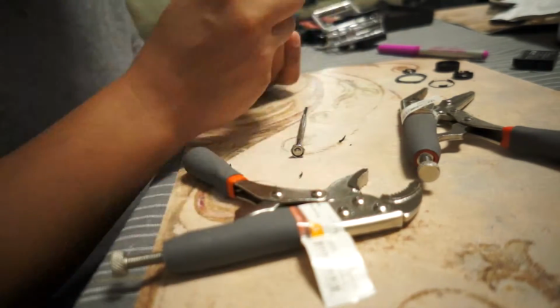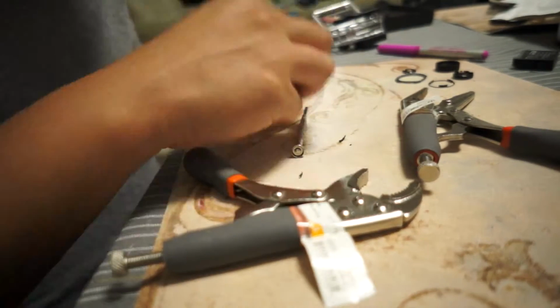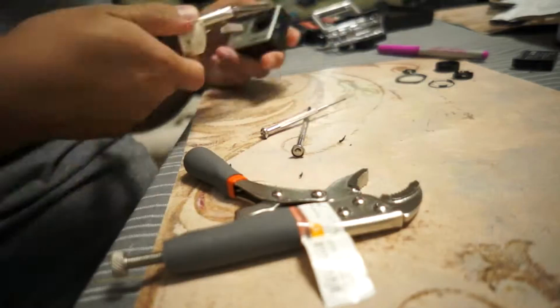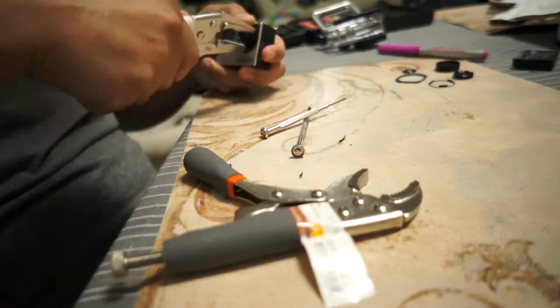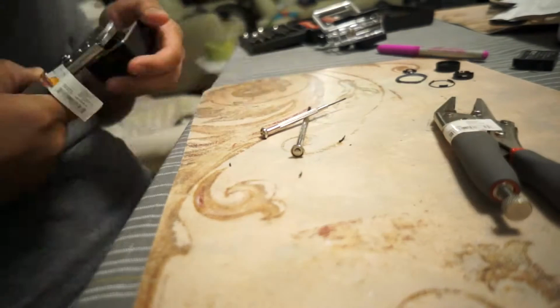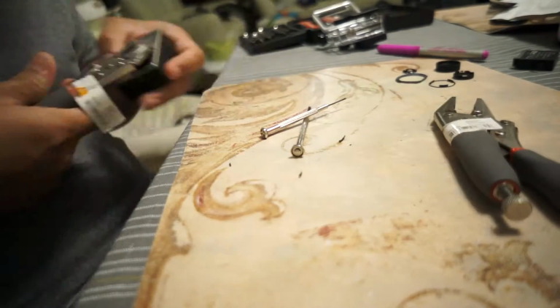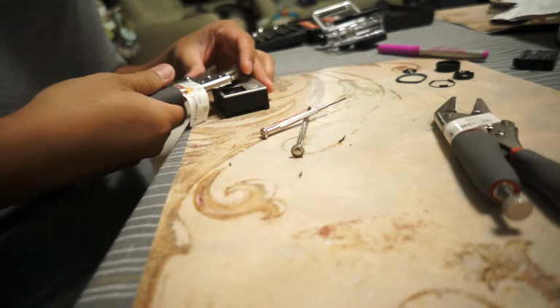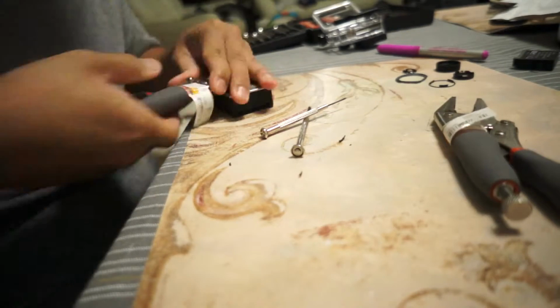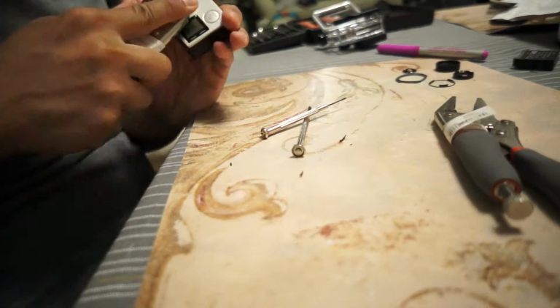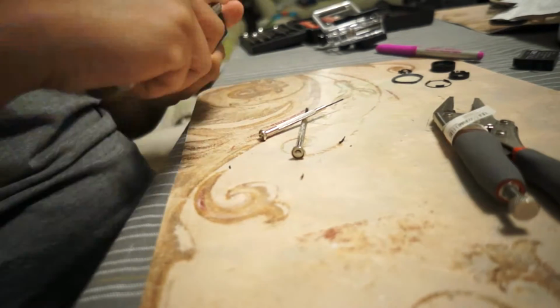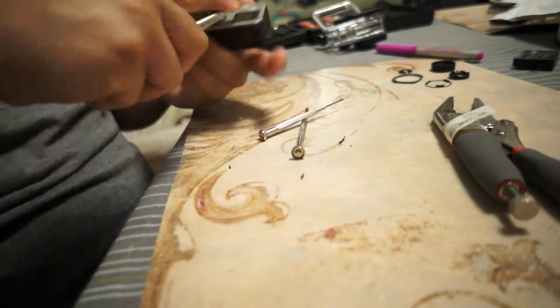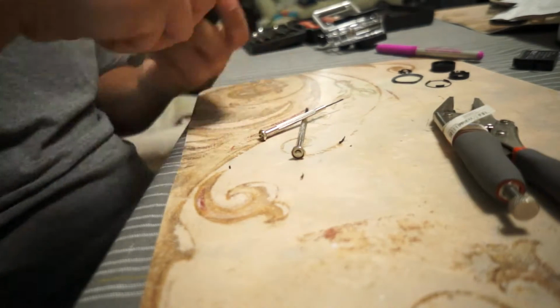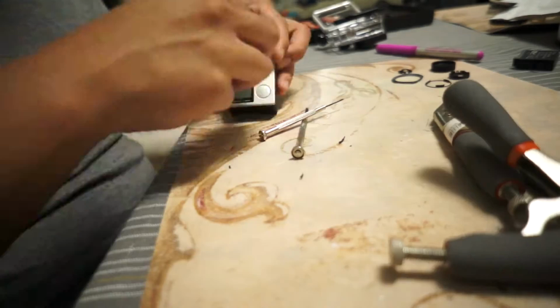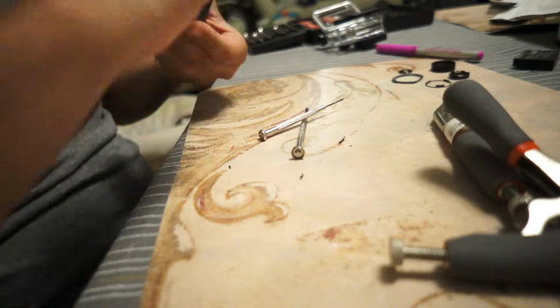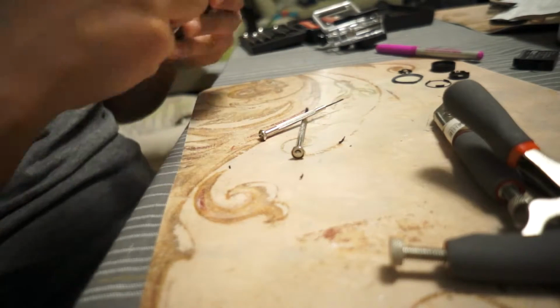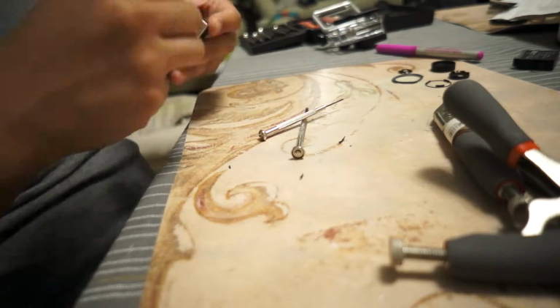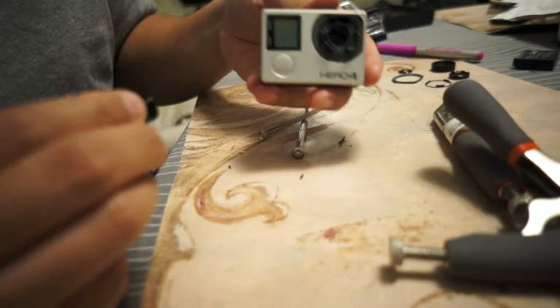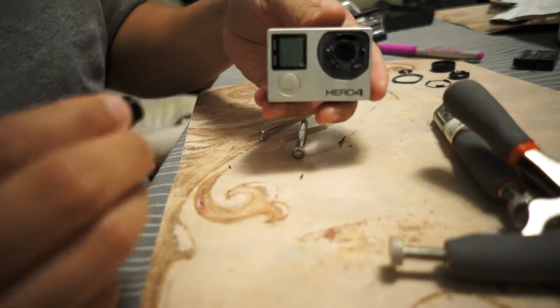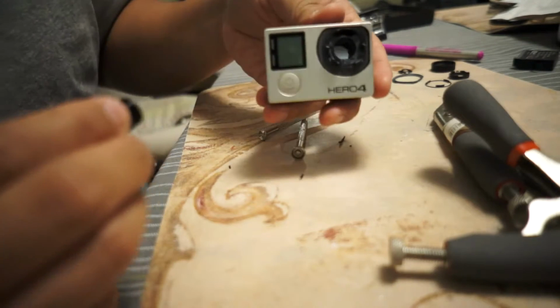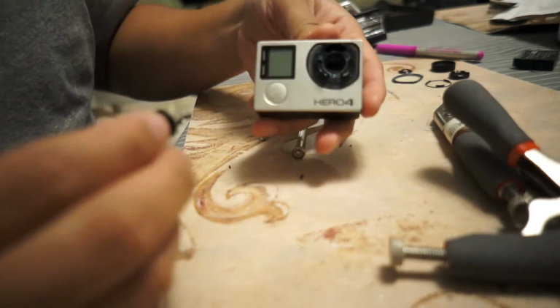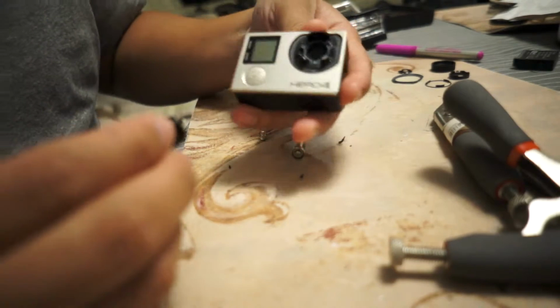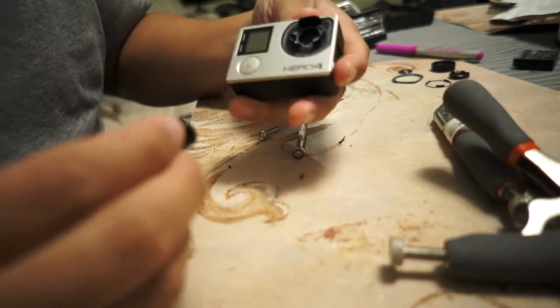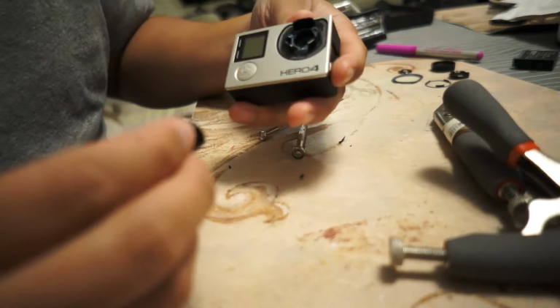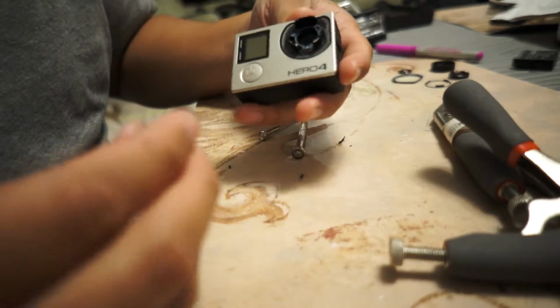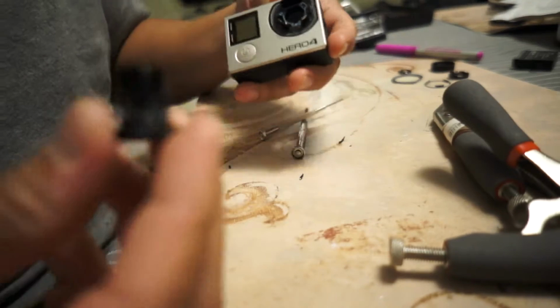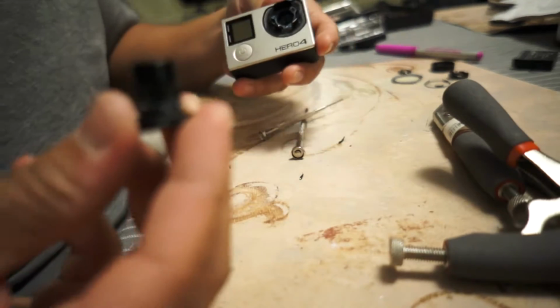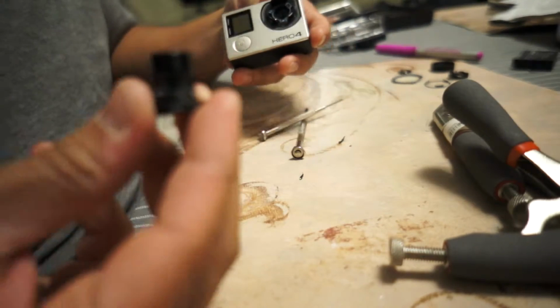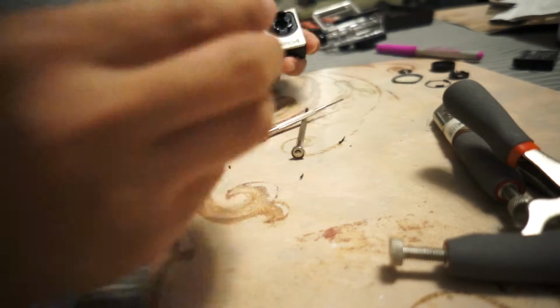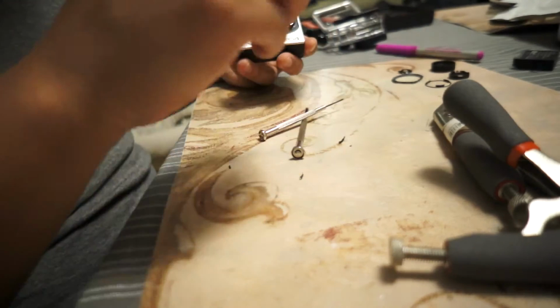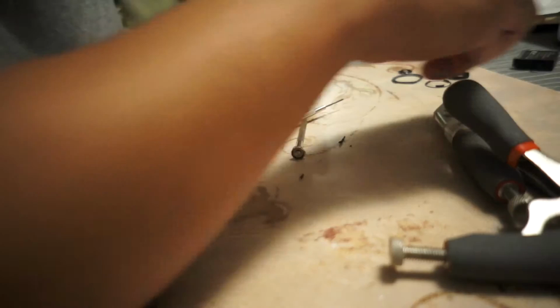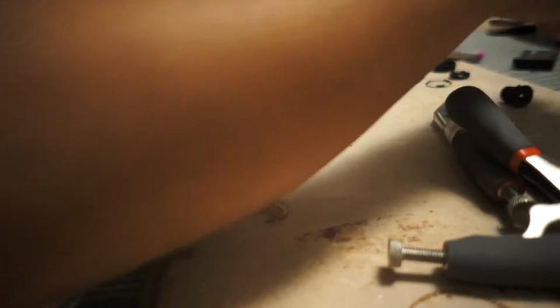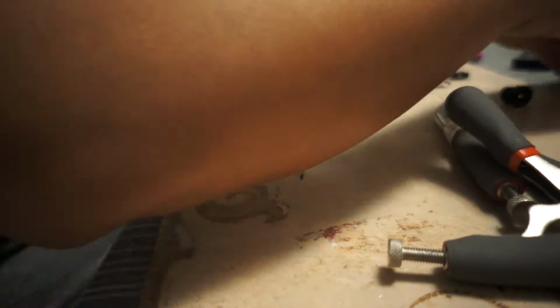Basically you just pop this cover off, and then you install the new one — twist off, twist on.